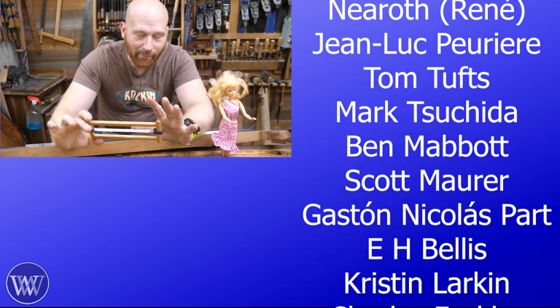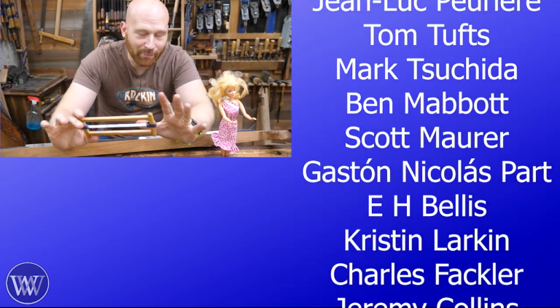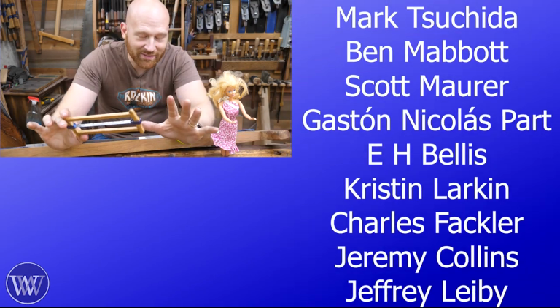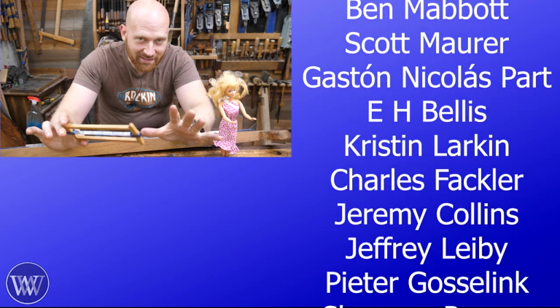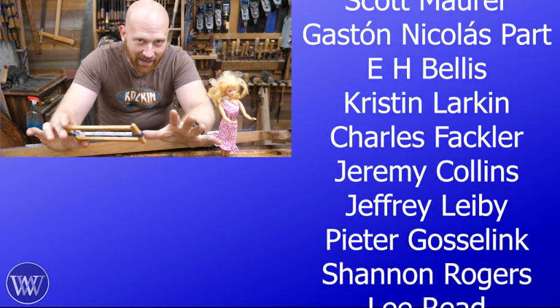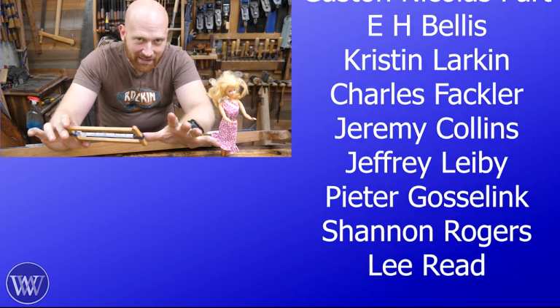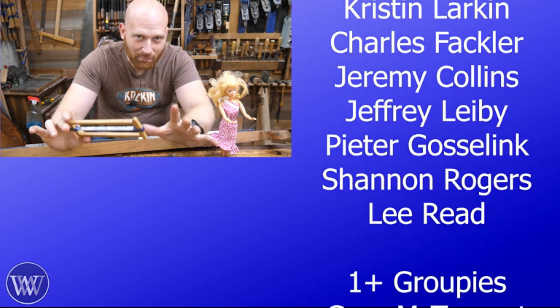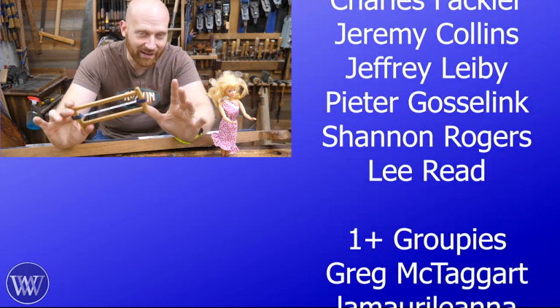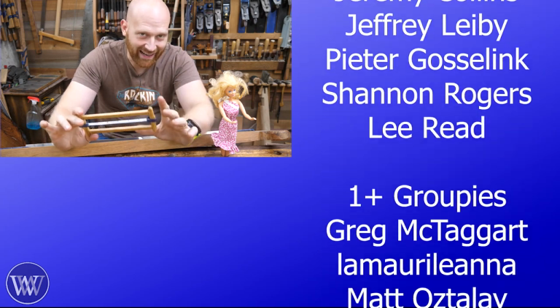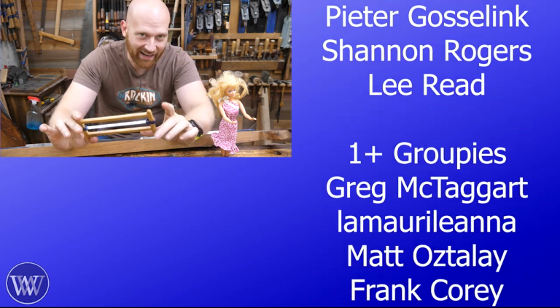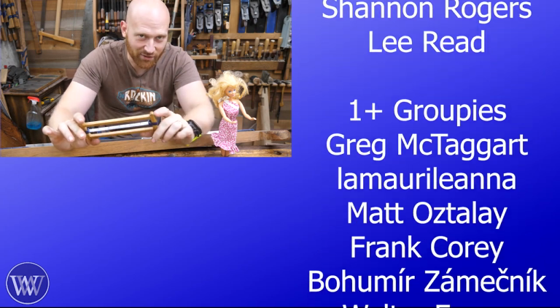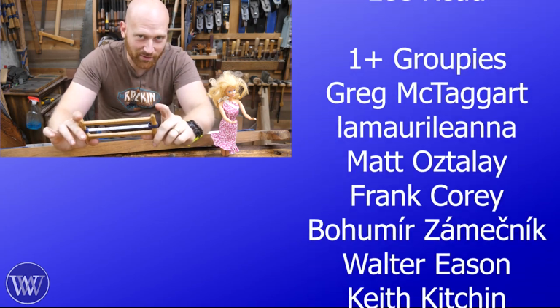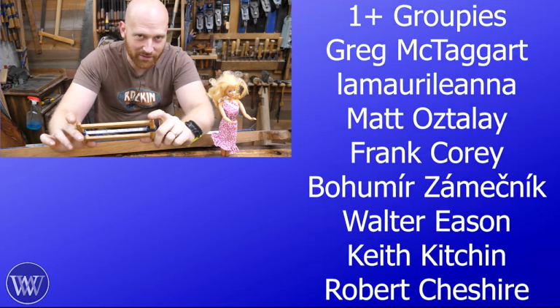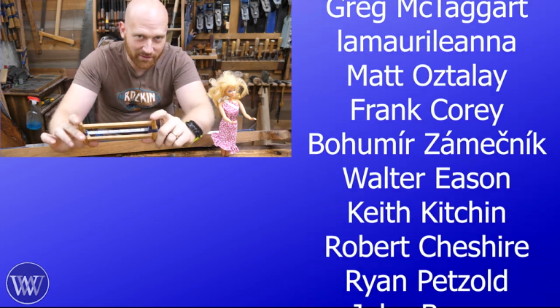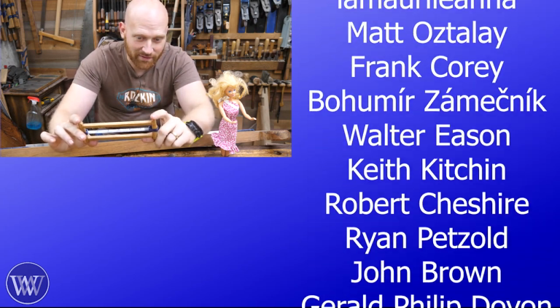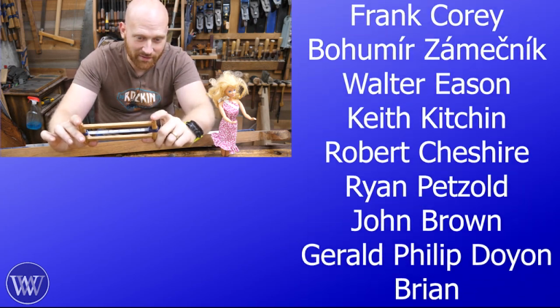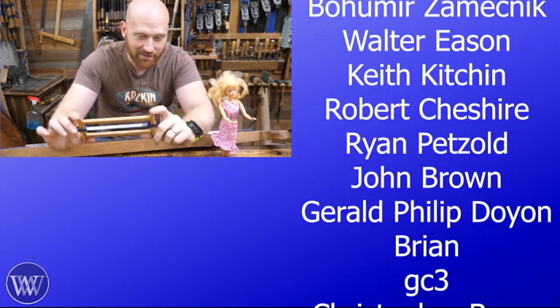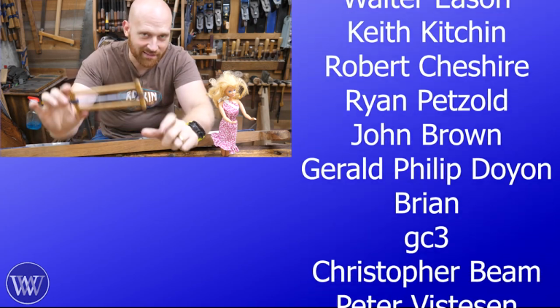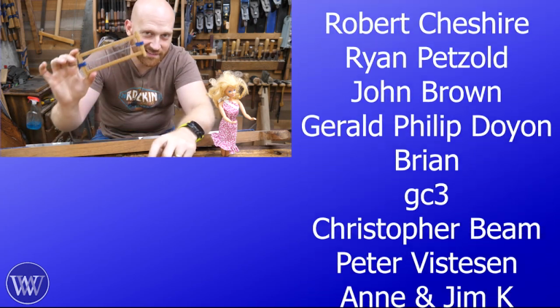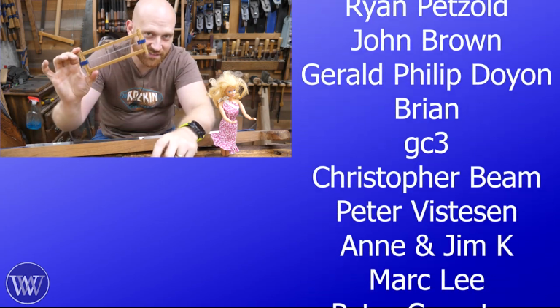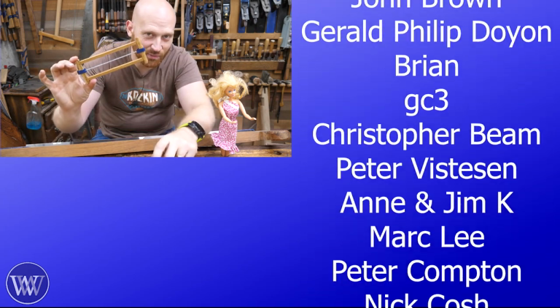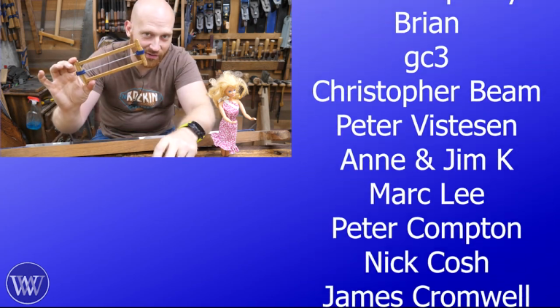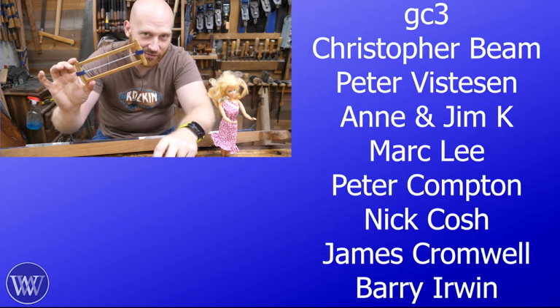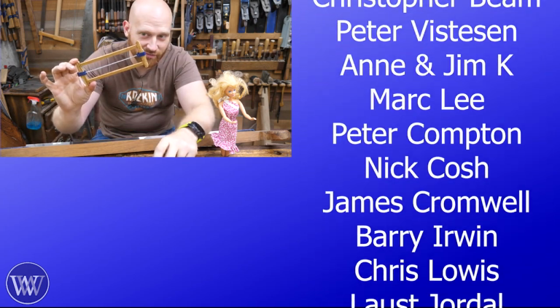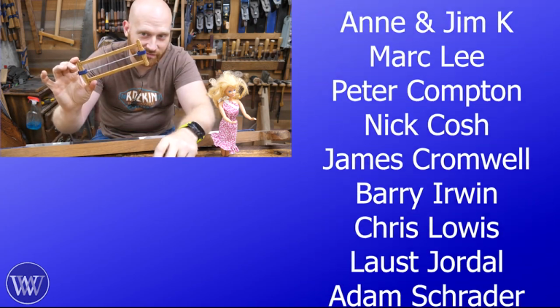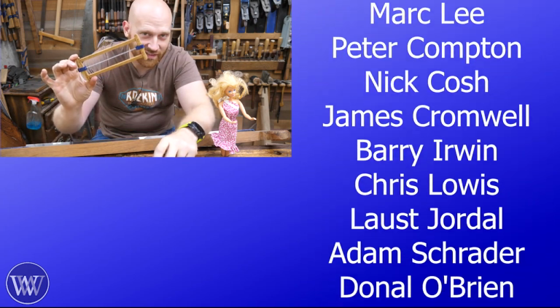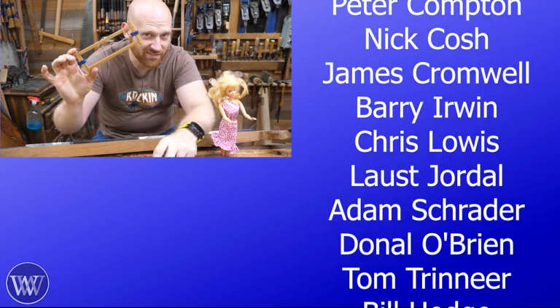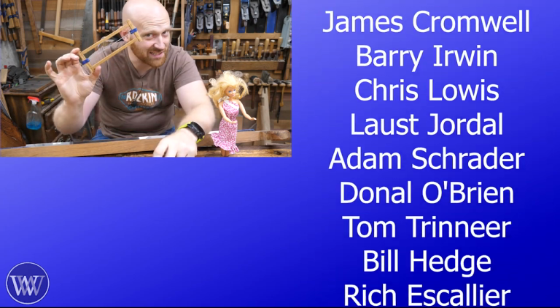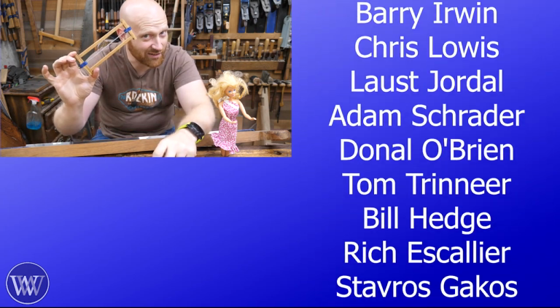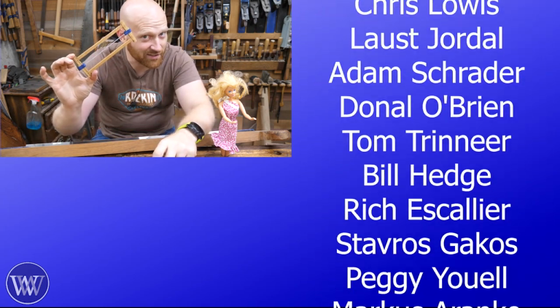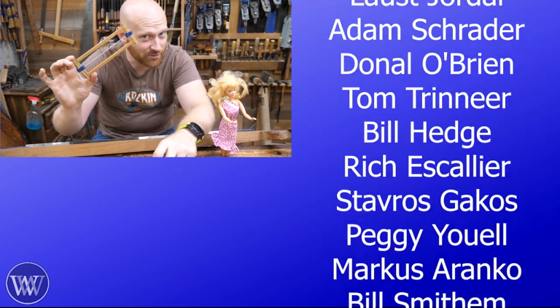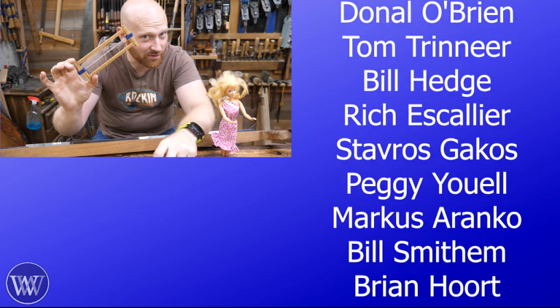I'm about to die, but I have to do it. This thing's small enough that even Sarah could use it.